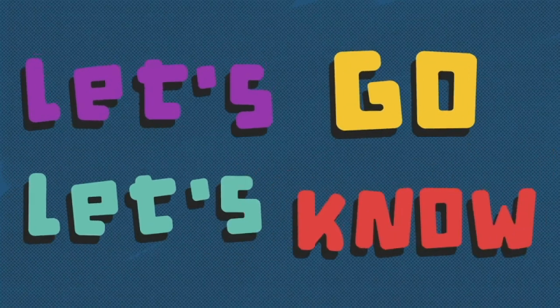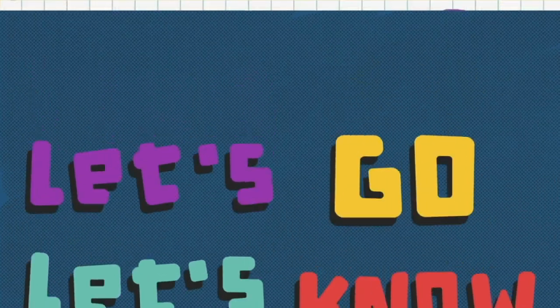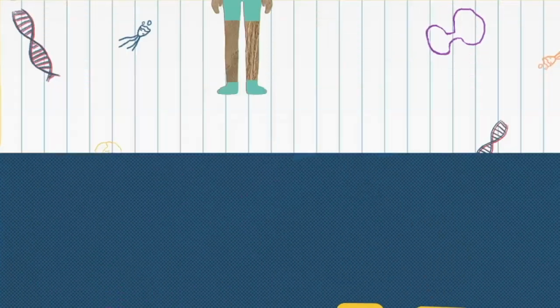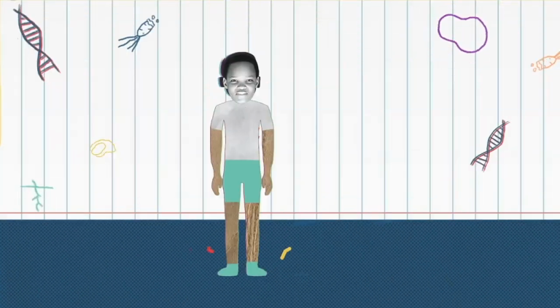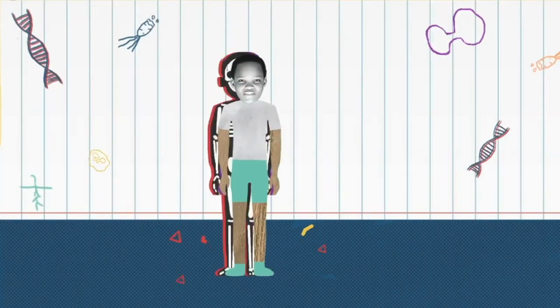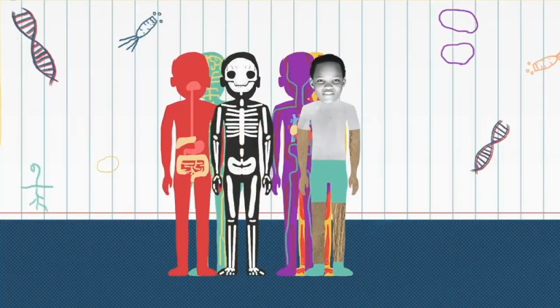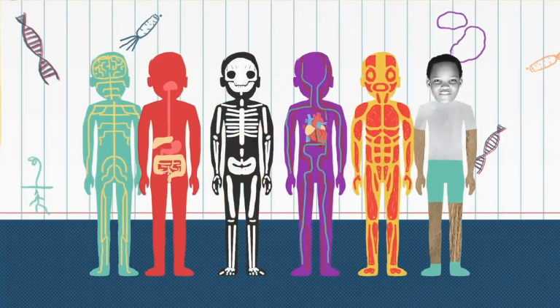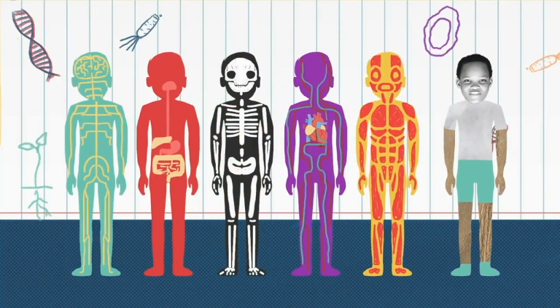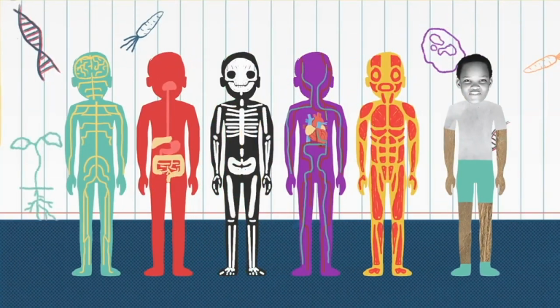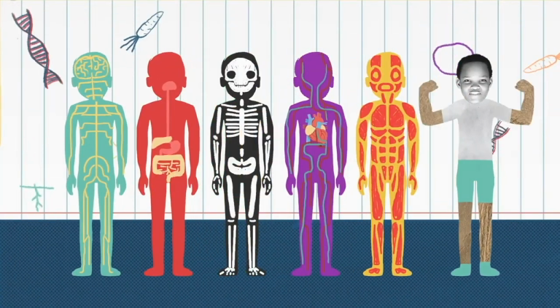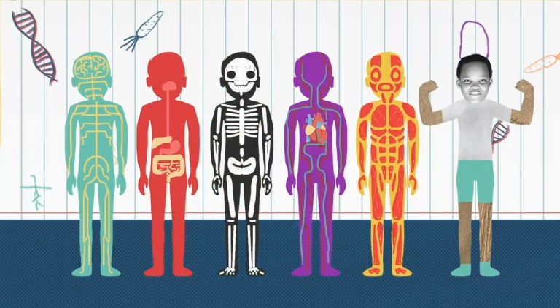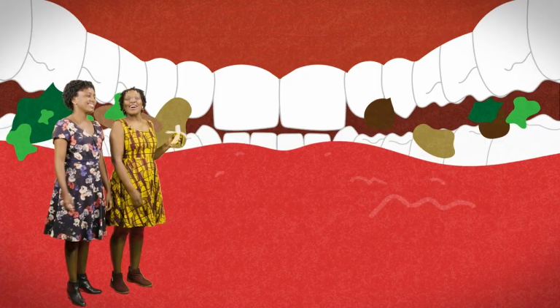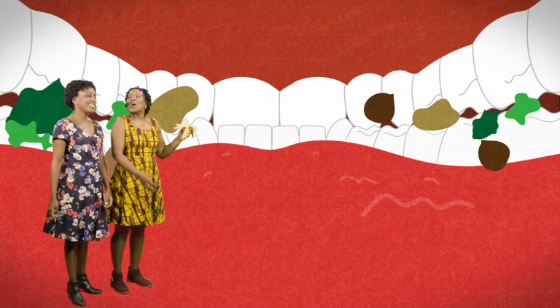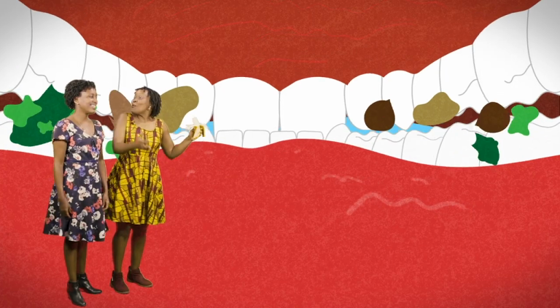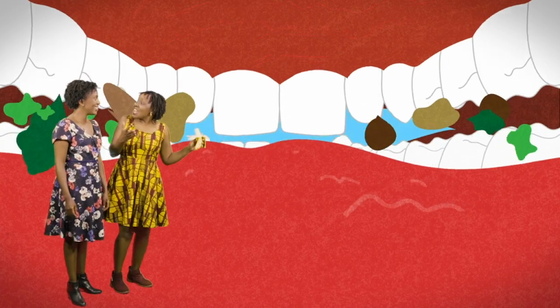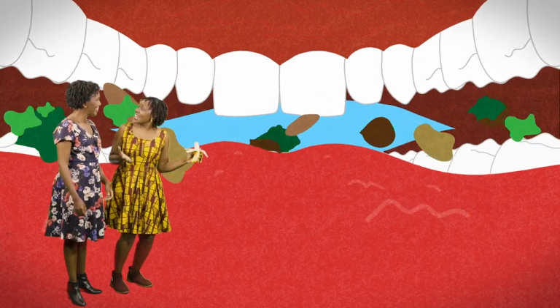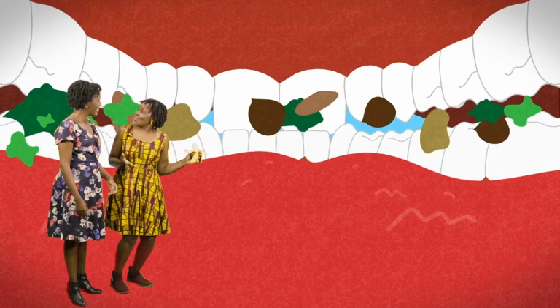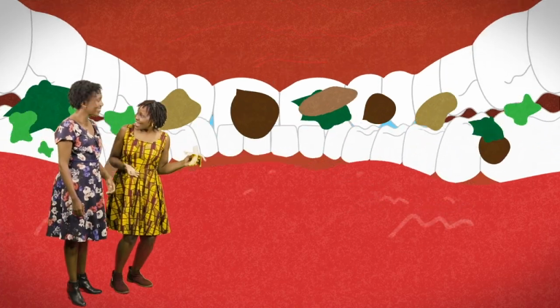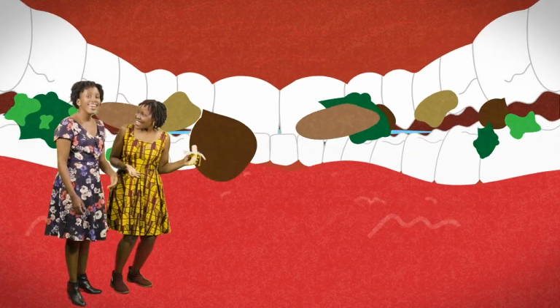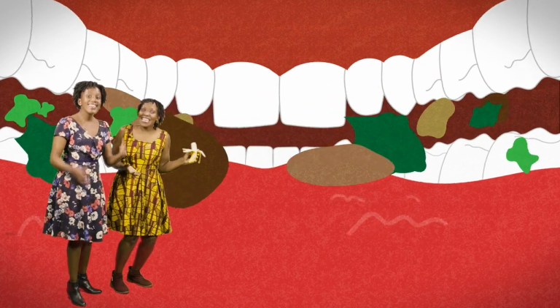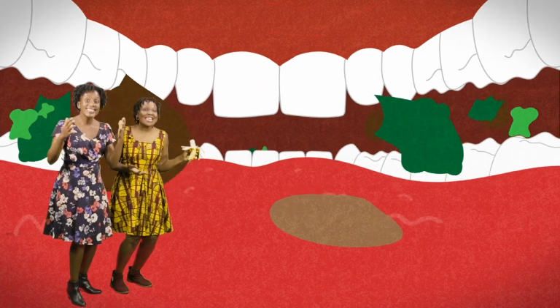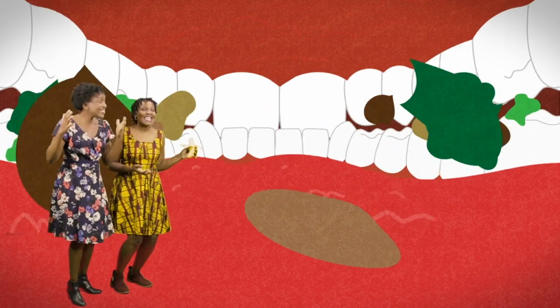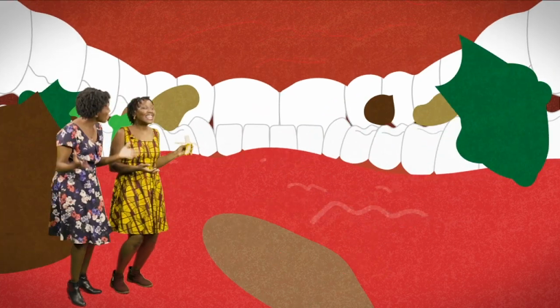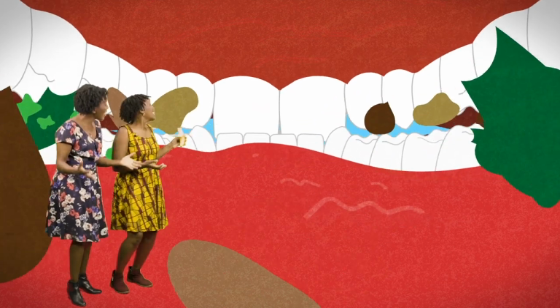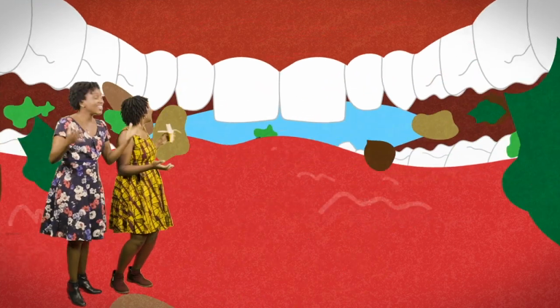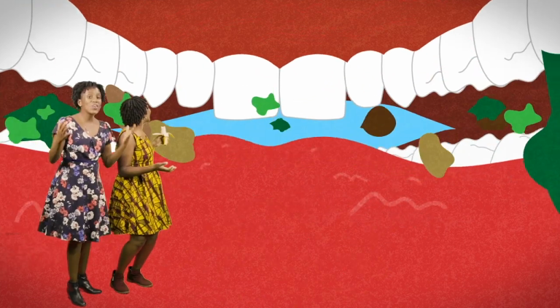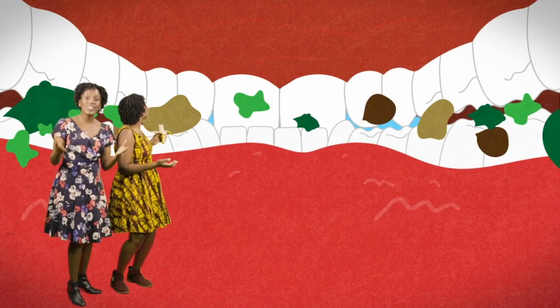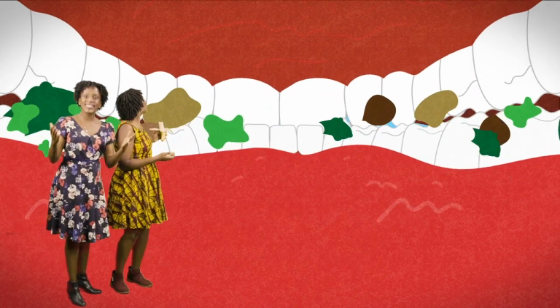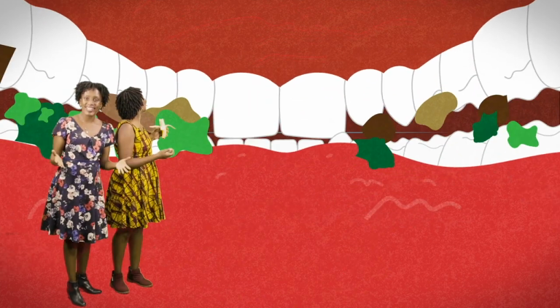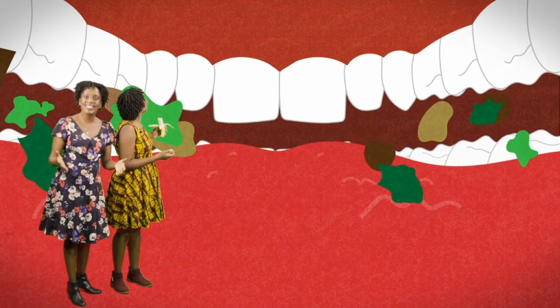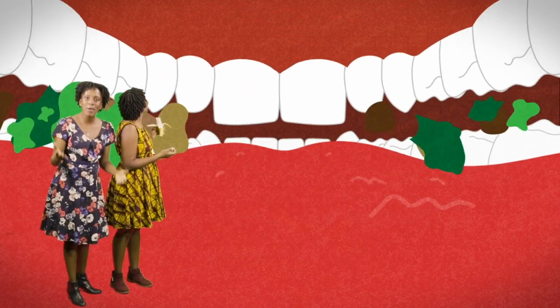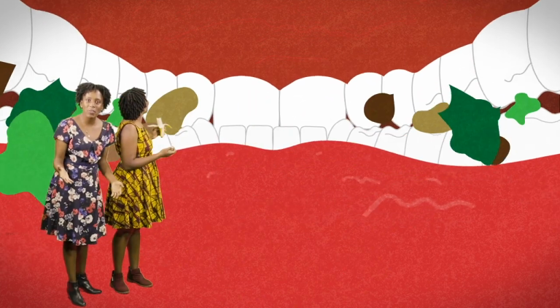We're learning every day. Where are we? This is where it all starts — the mouth.